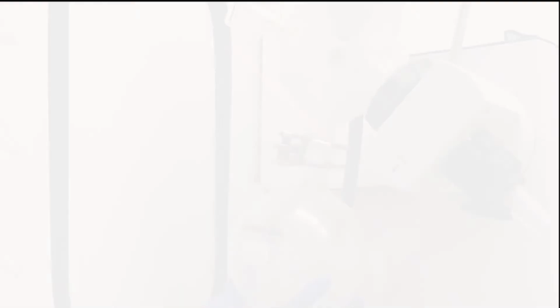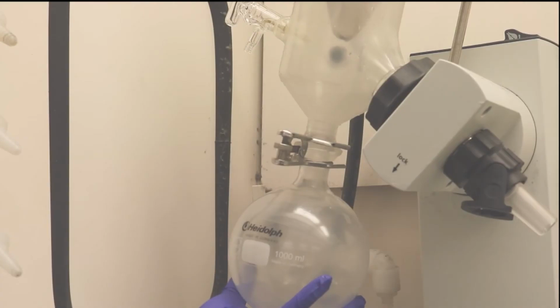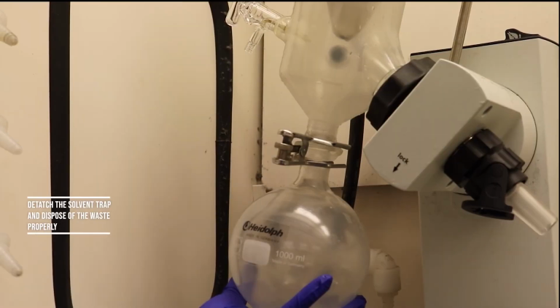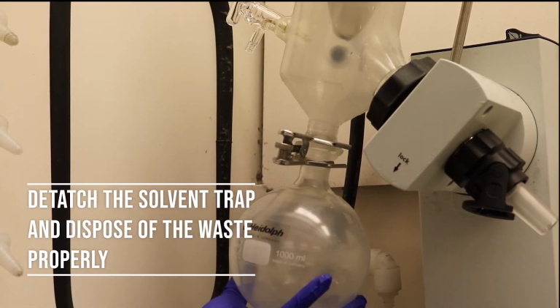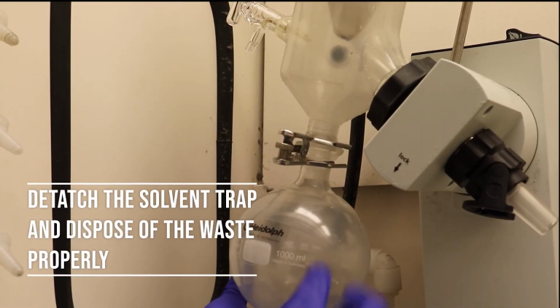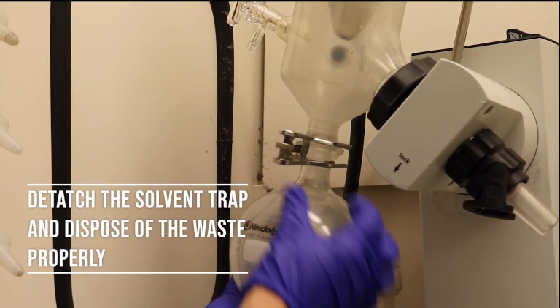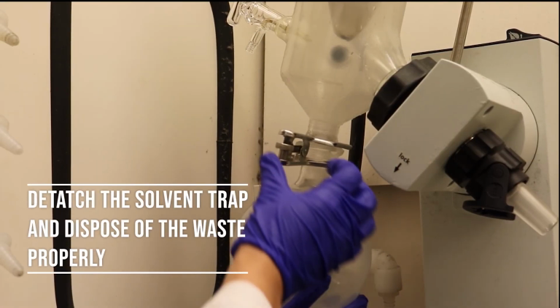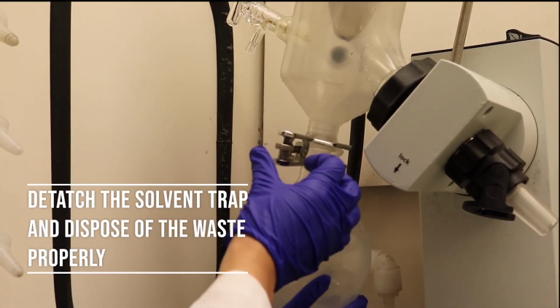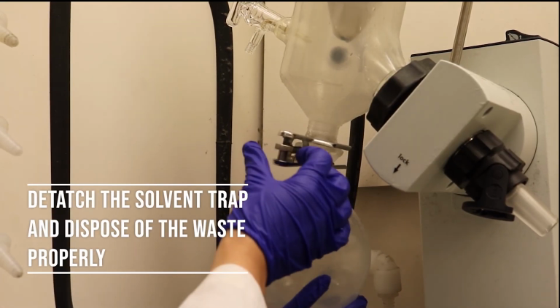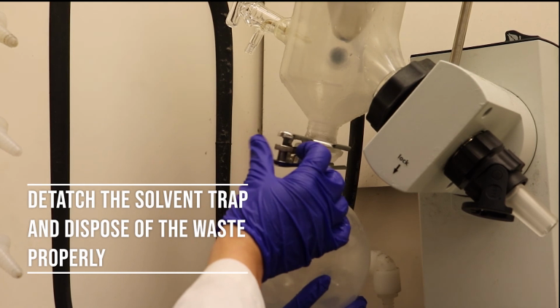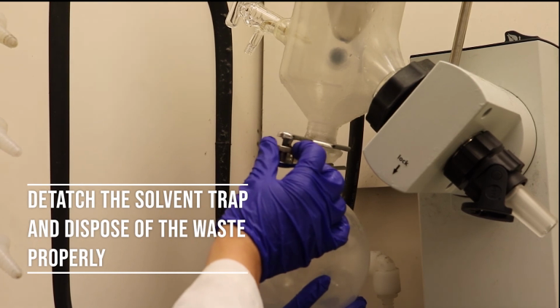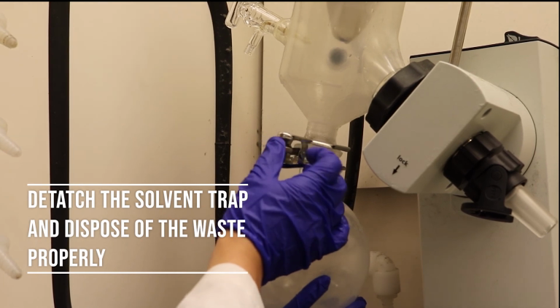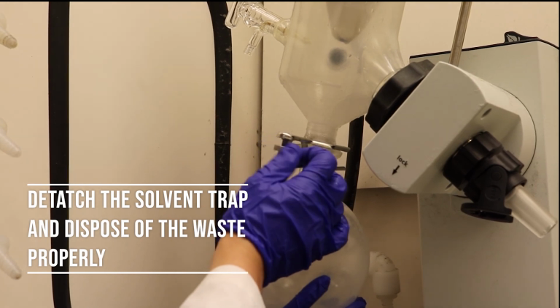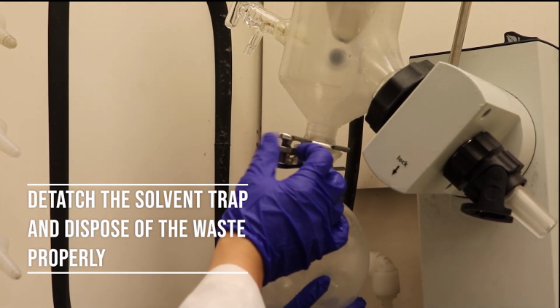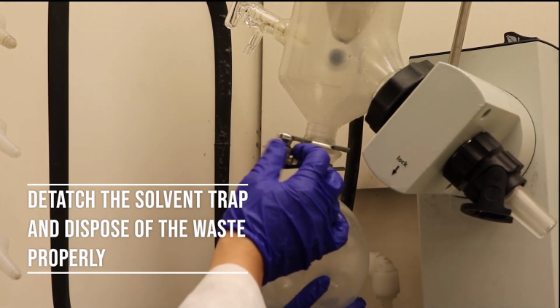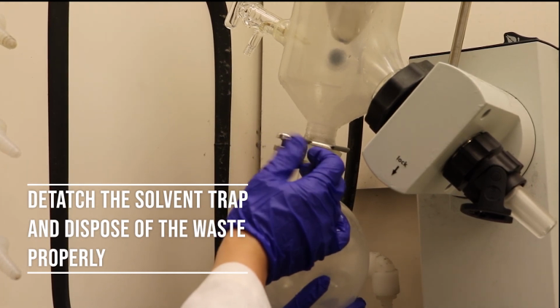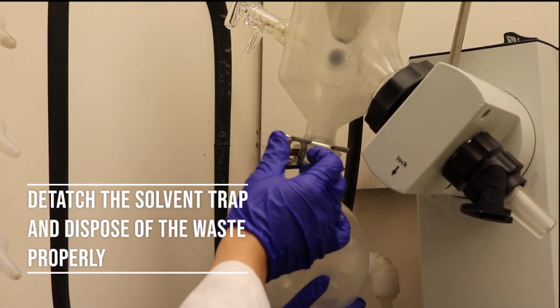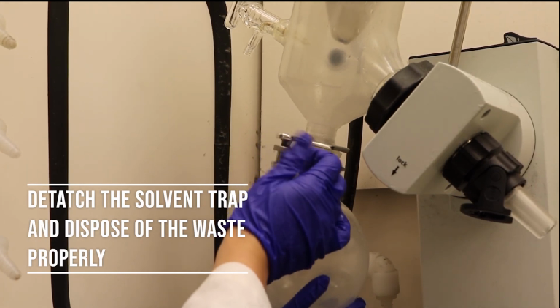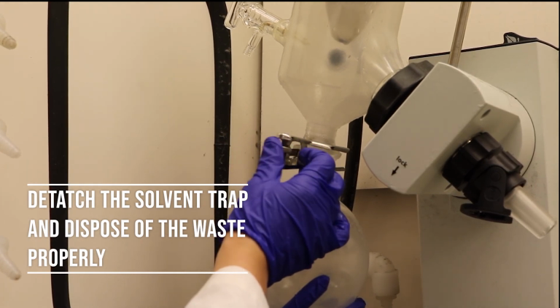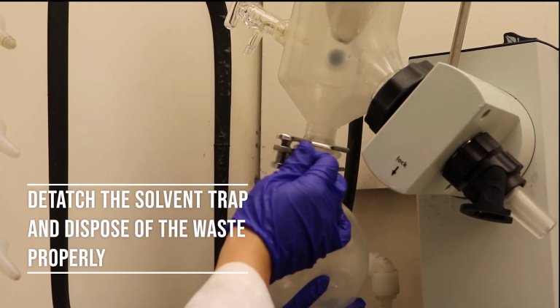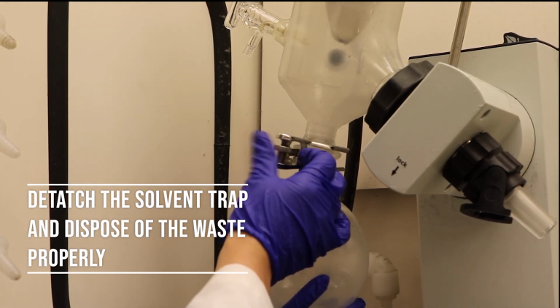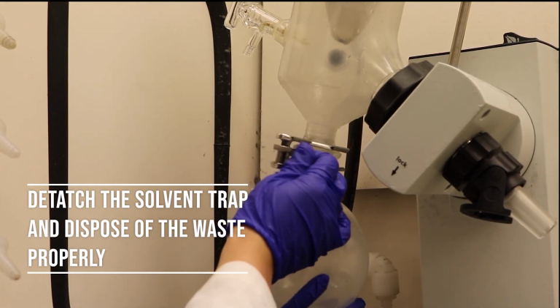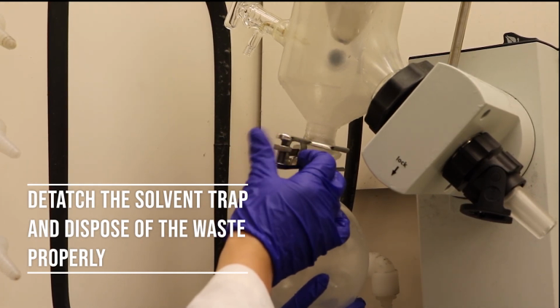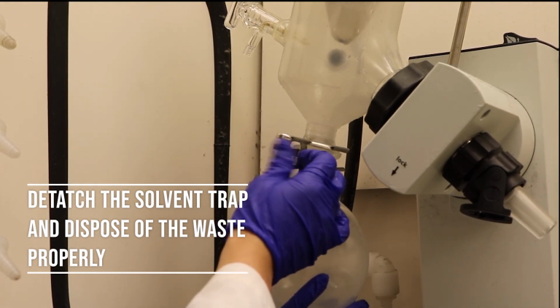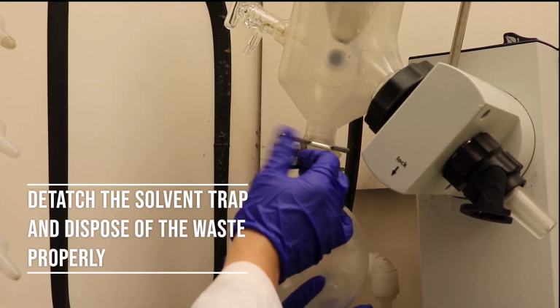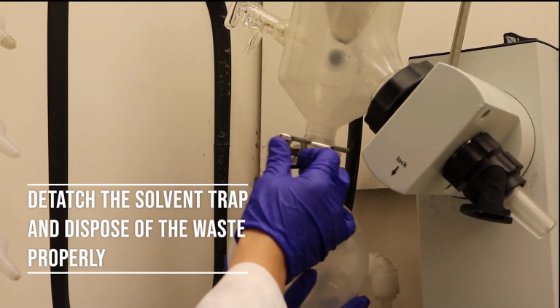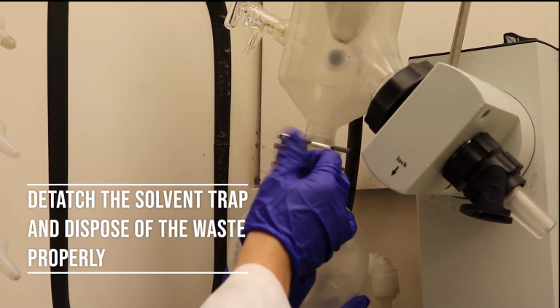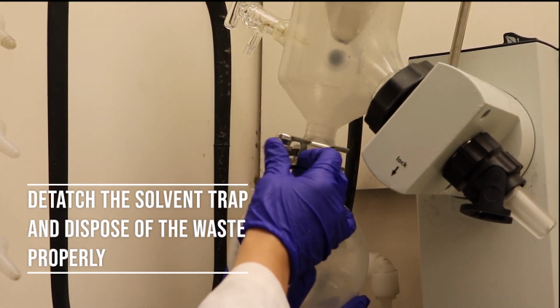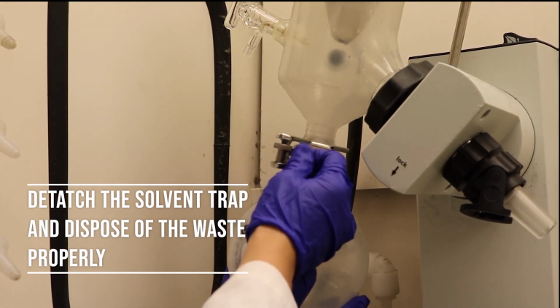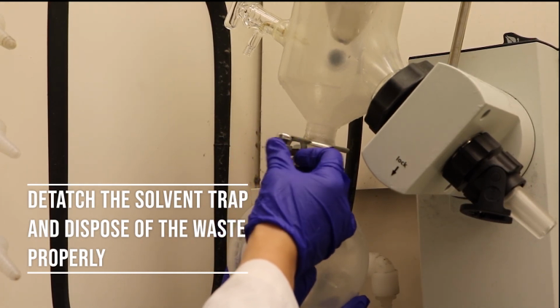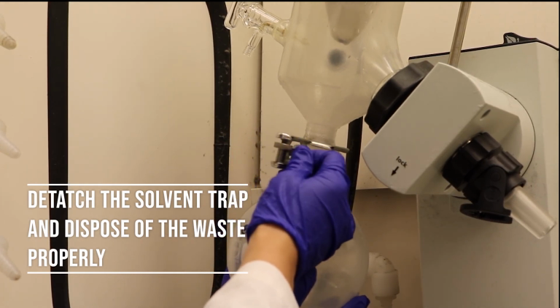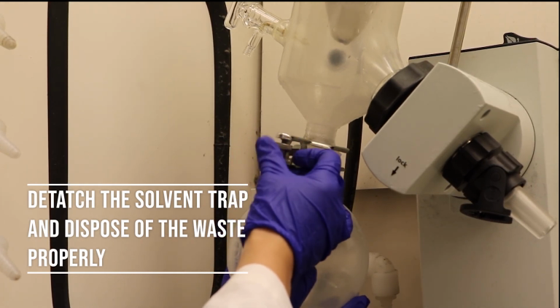Lastly, be sure to empty the solvent trap into the proper waste bin.